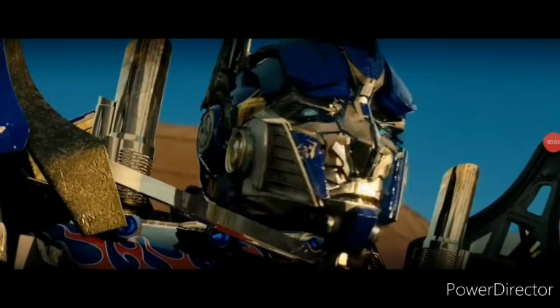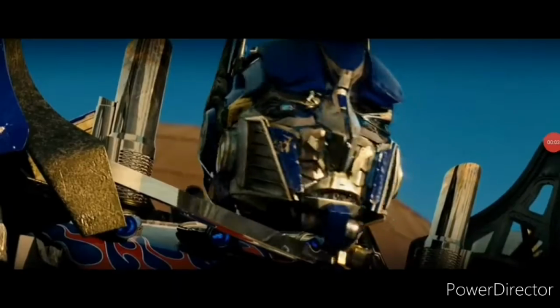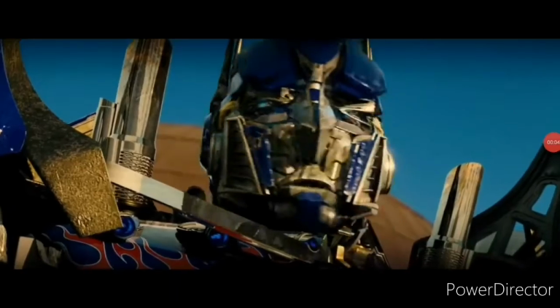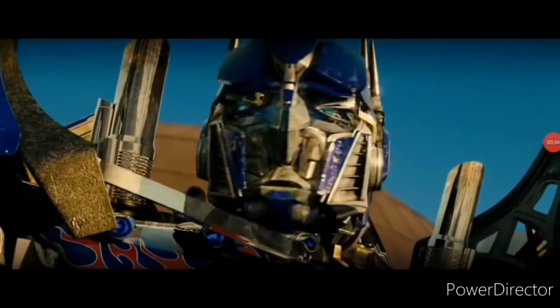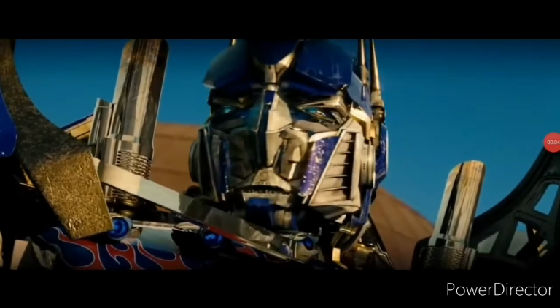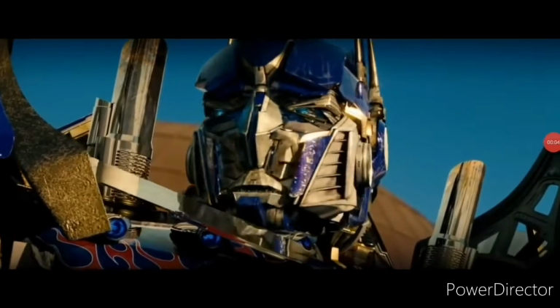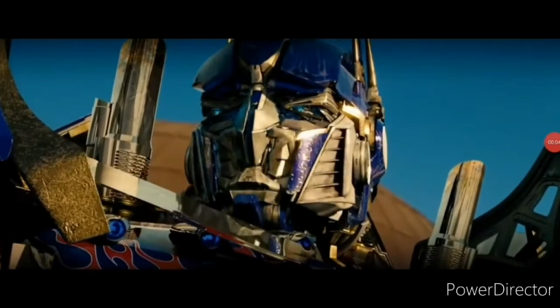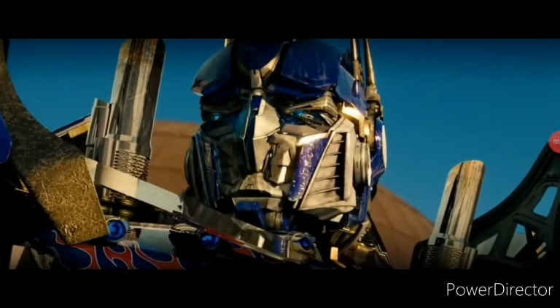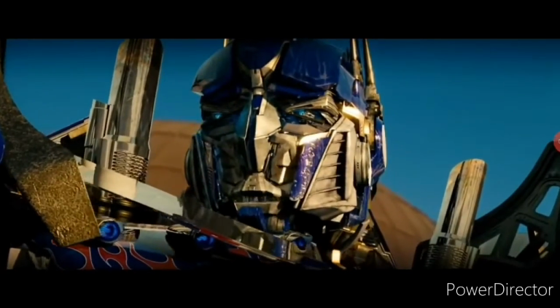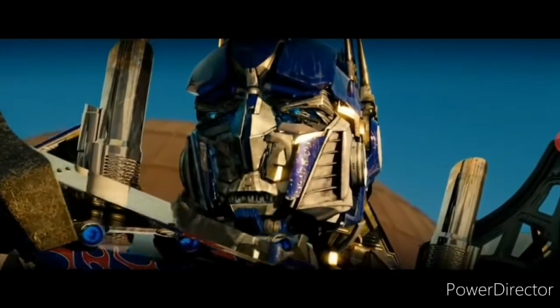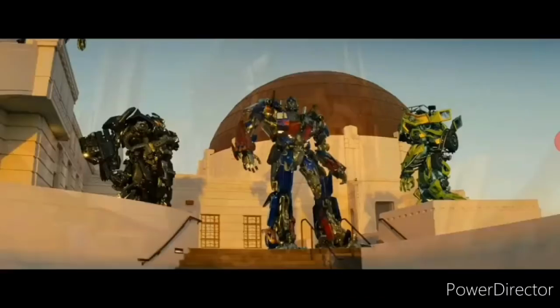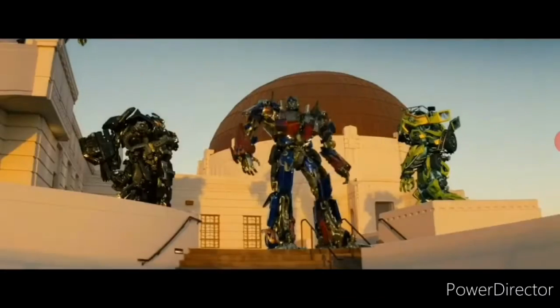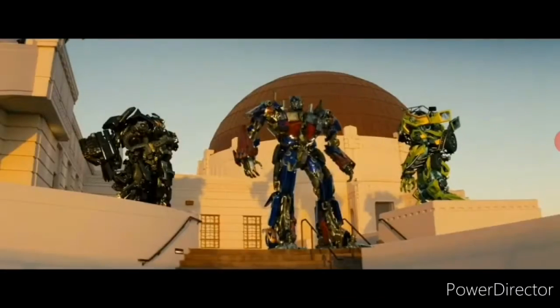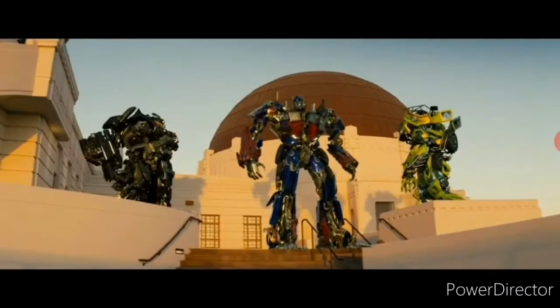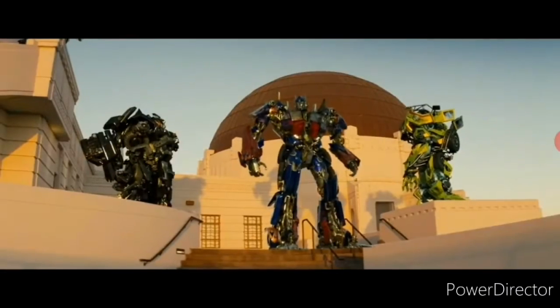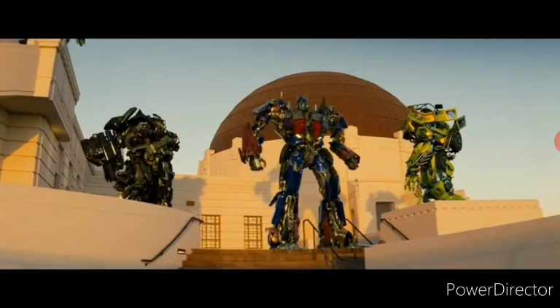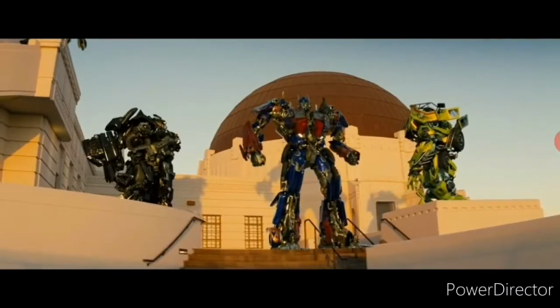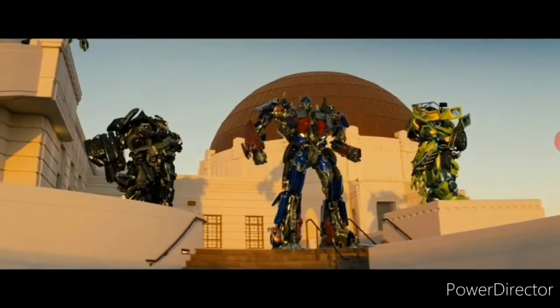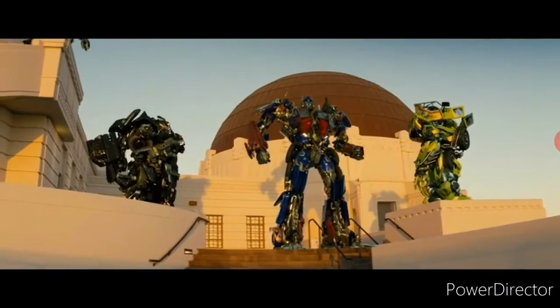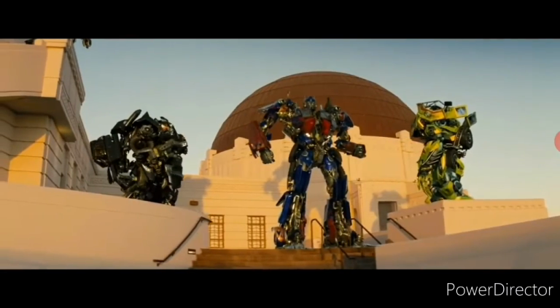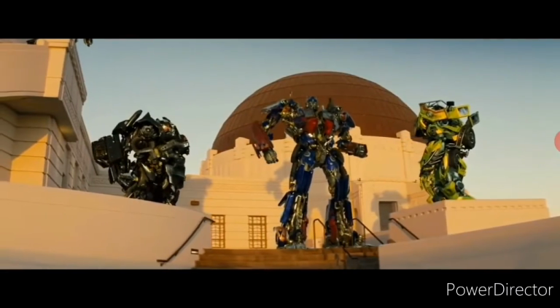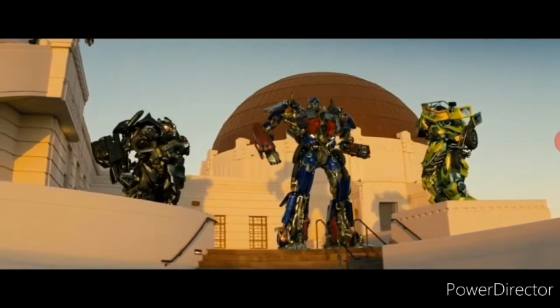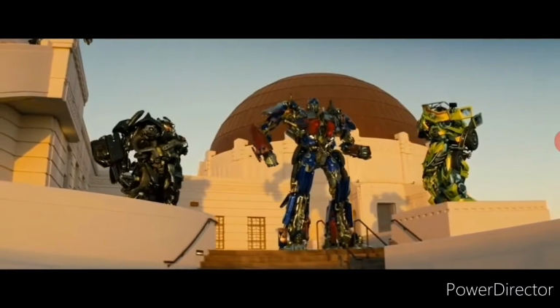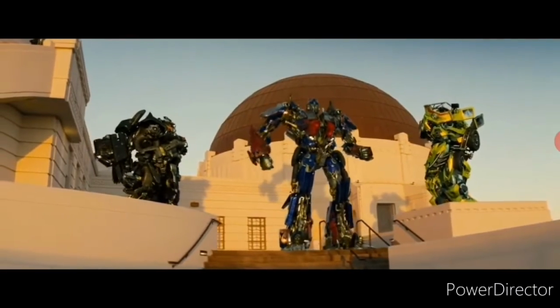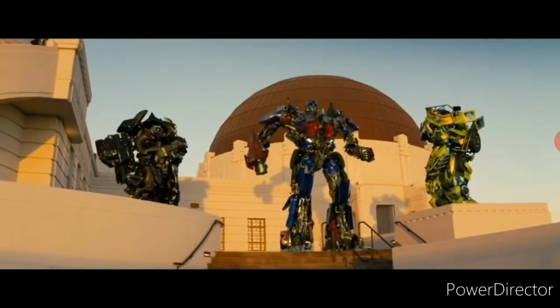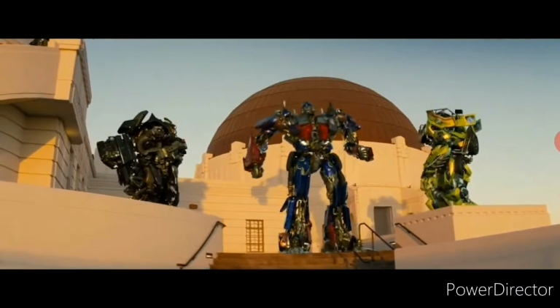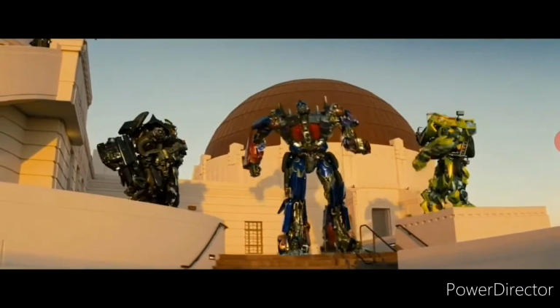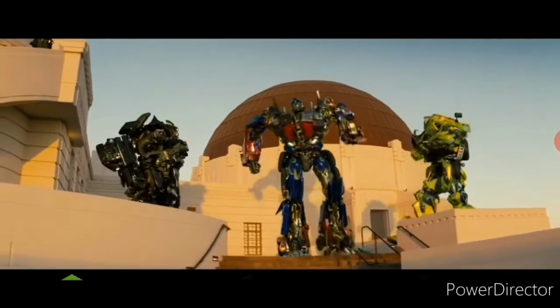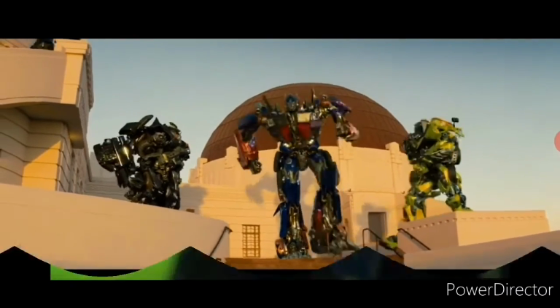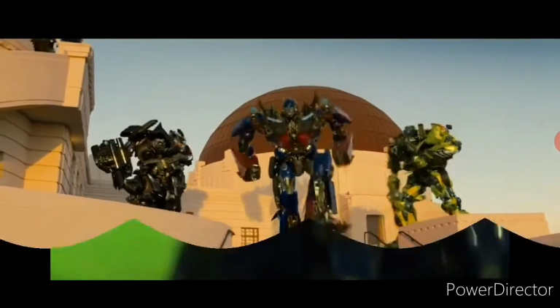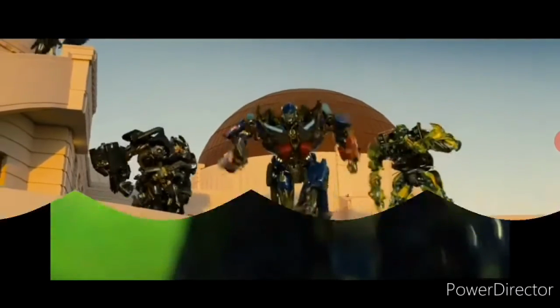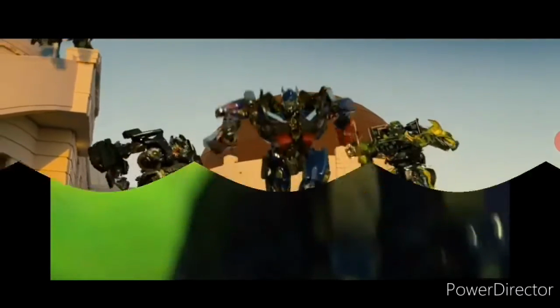It's been an honor serving with you all. Autobots, roll out!